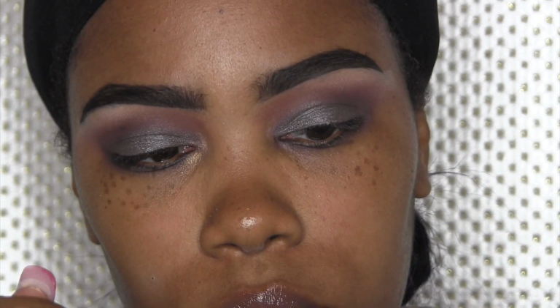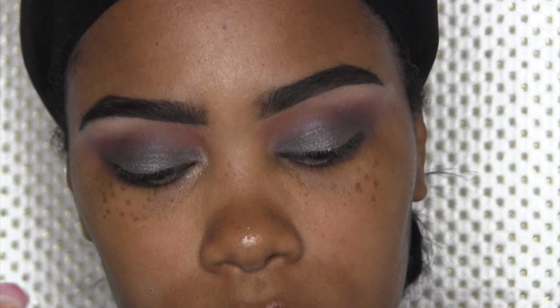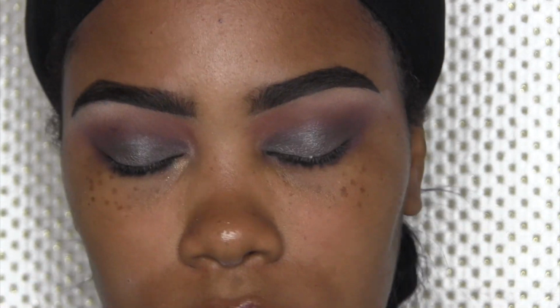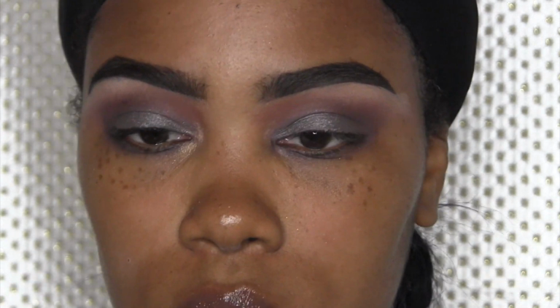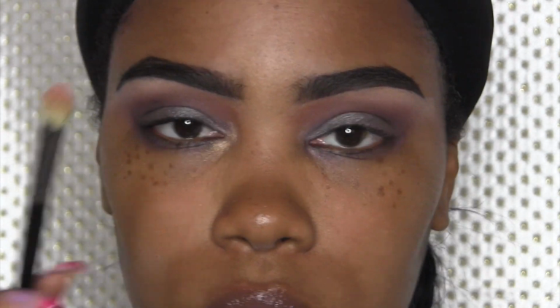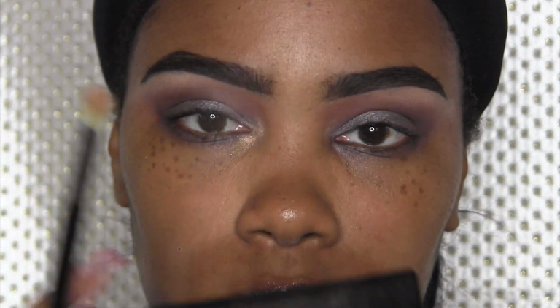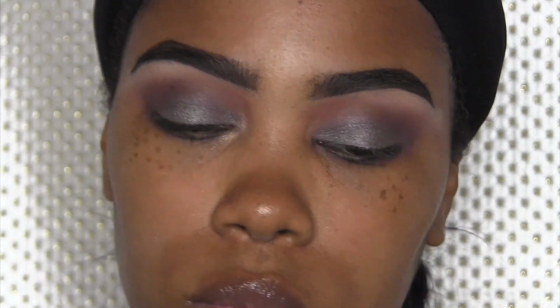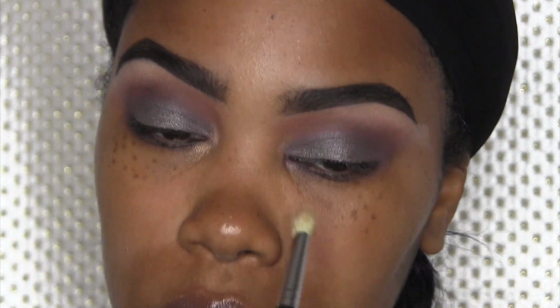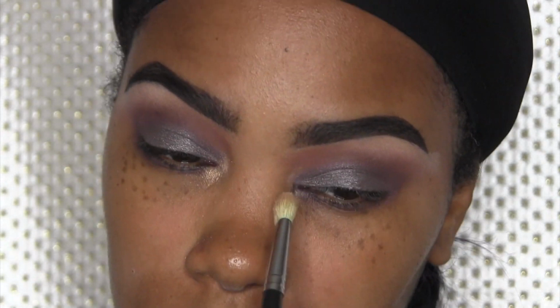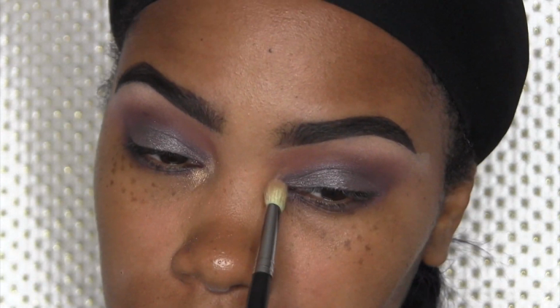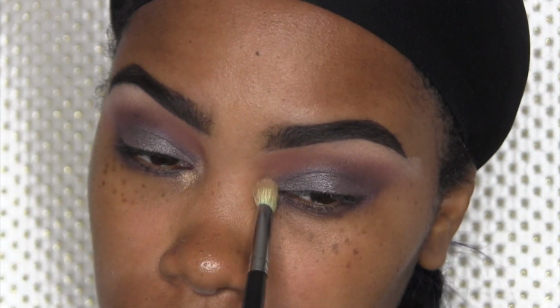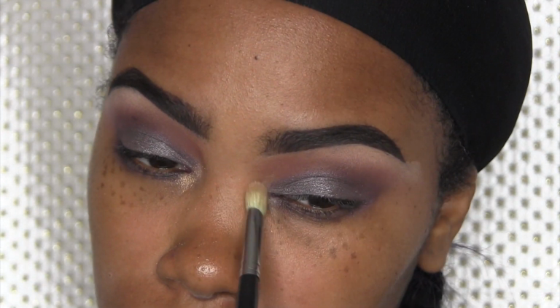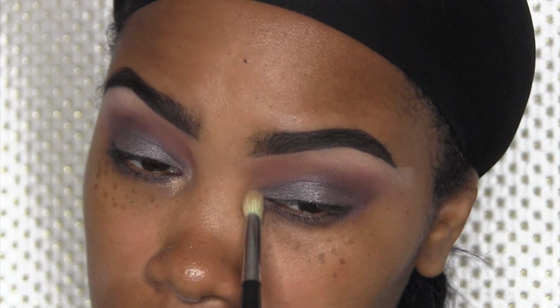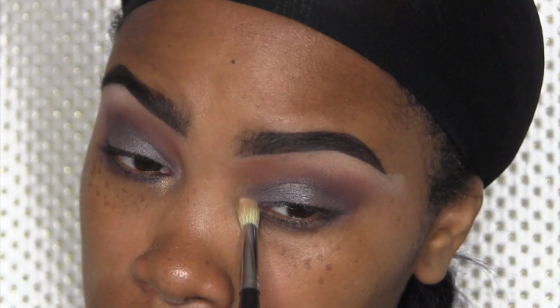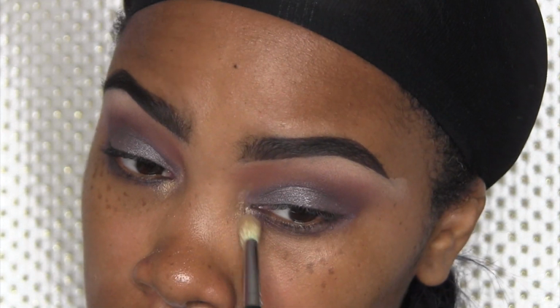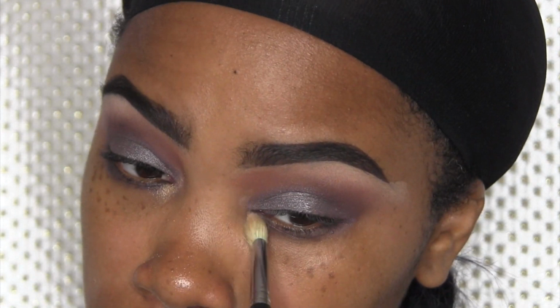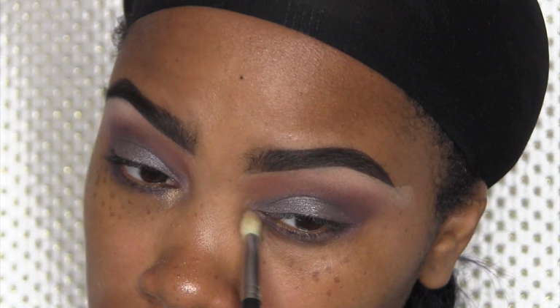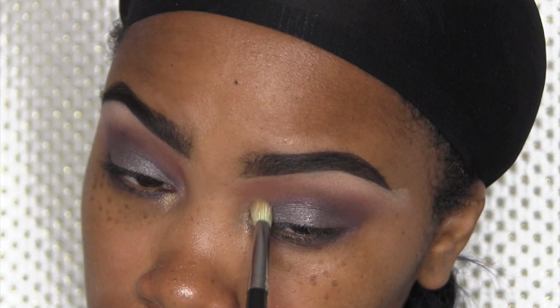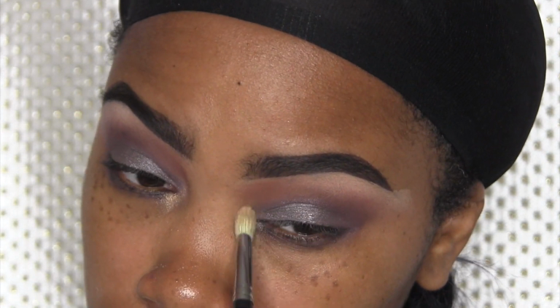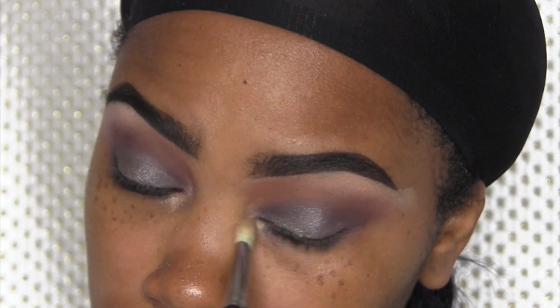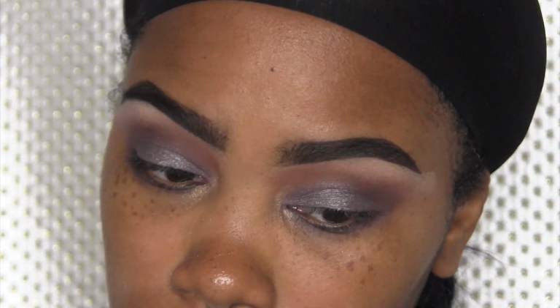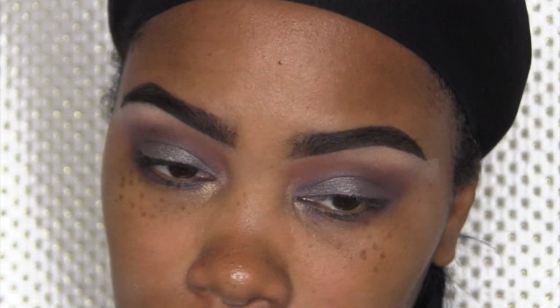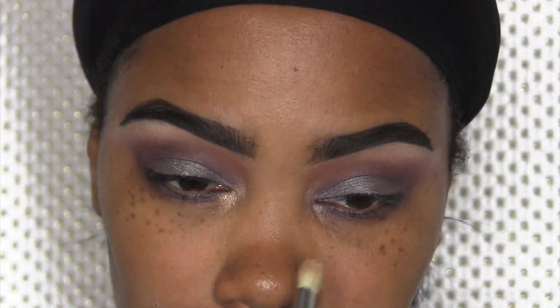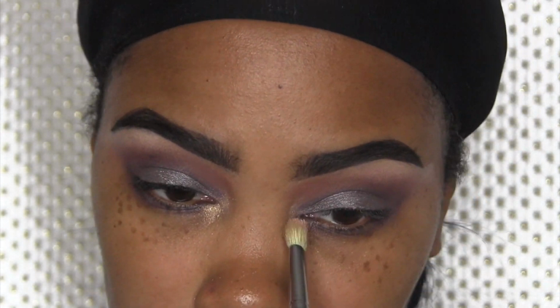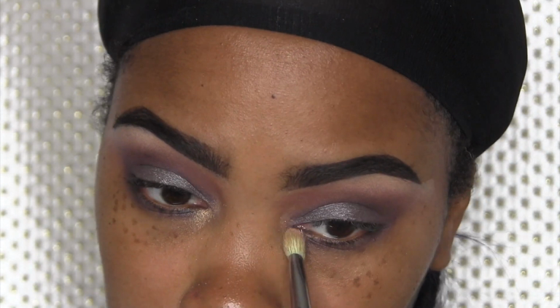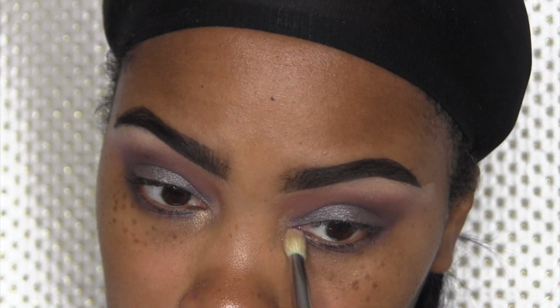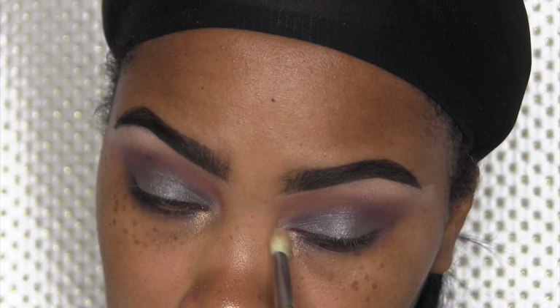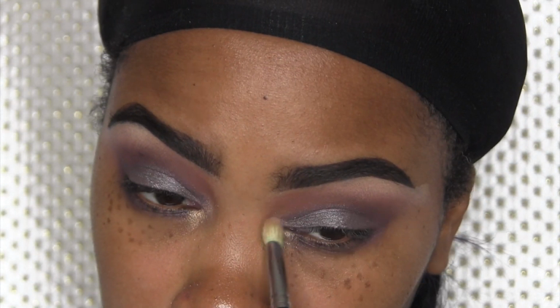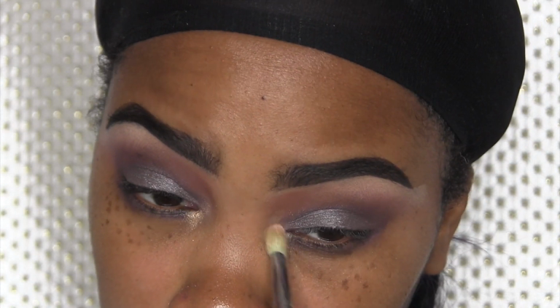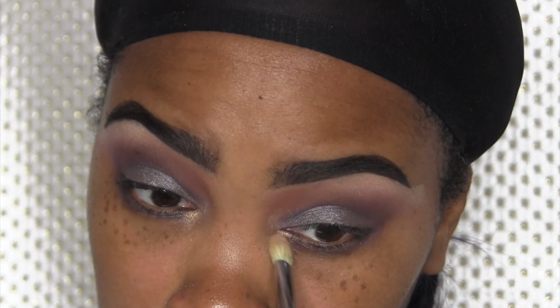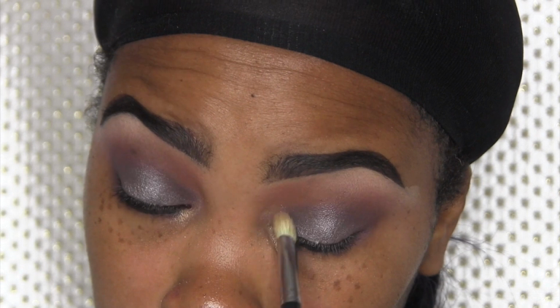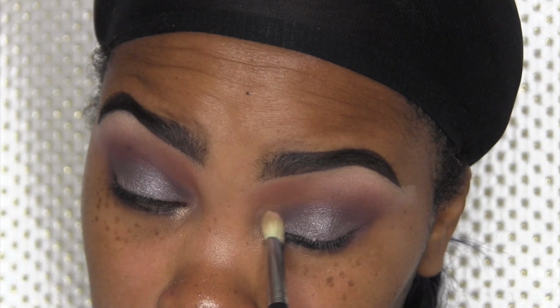Now I'm going to take Gleam, also from MAC, and use that just to brighten up the inner corner of the eyes.